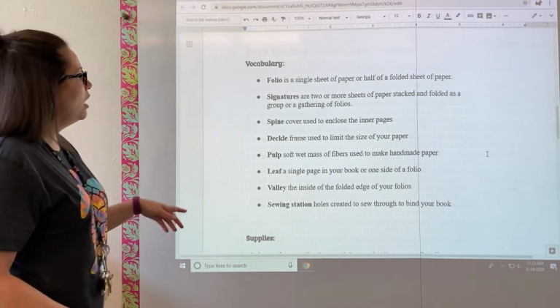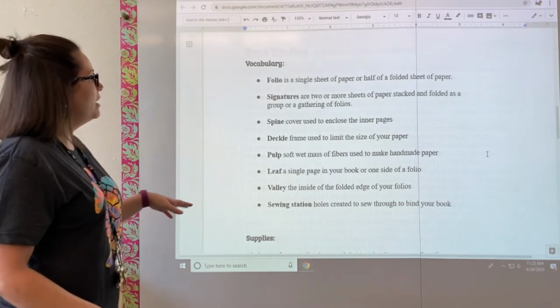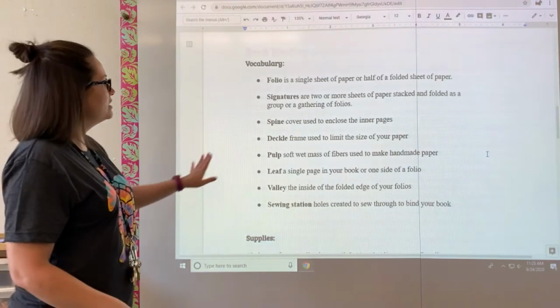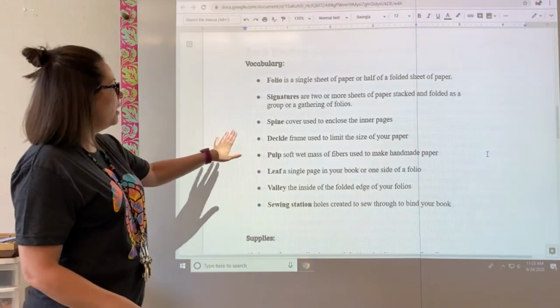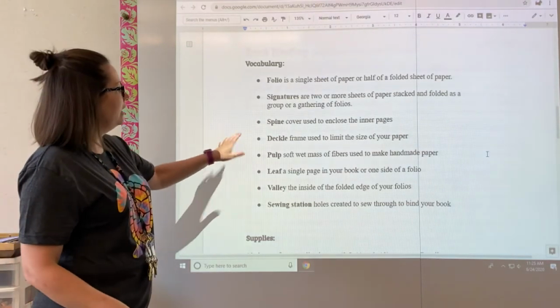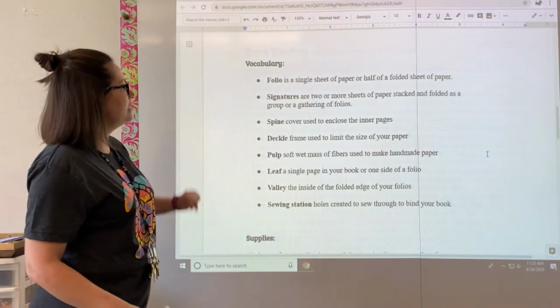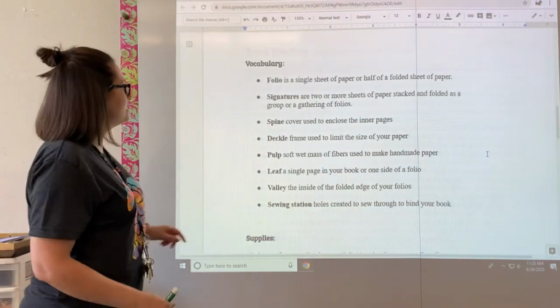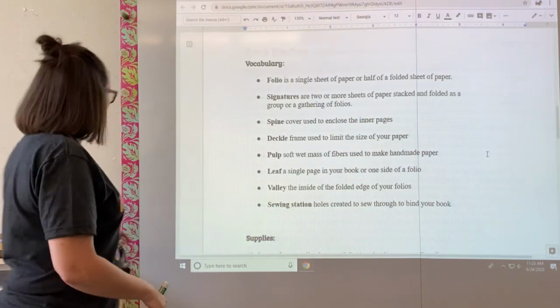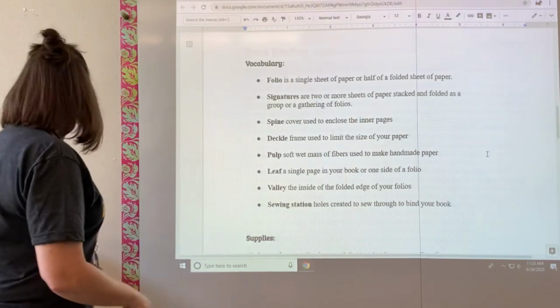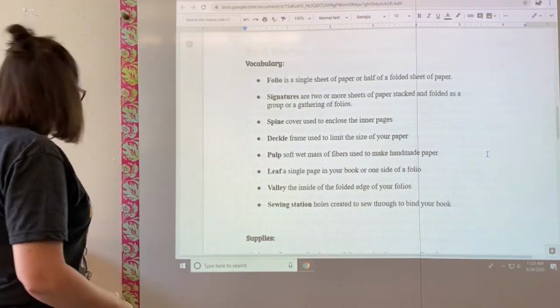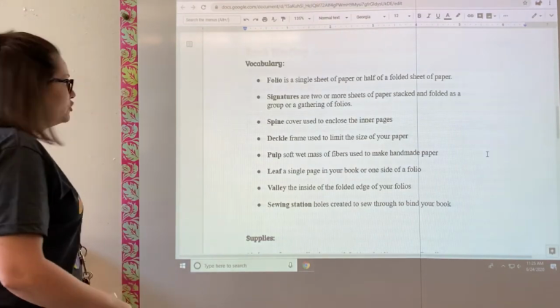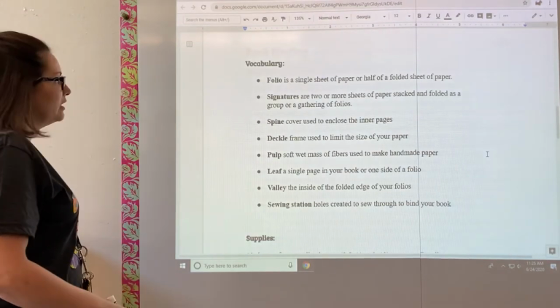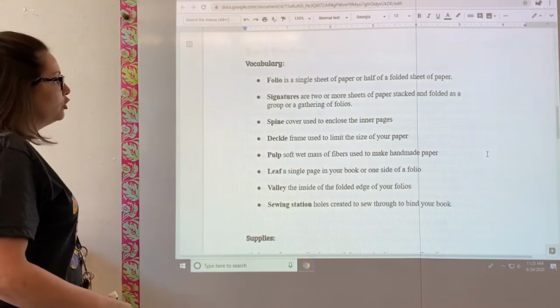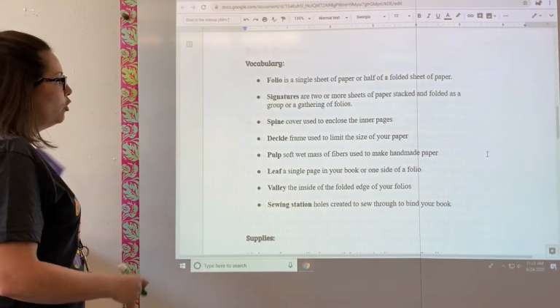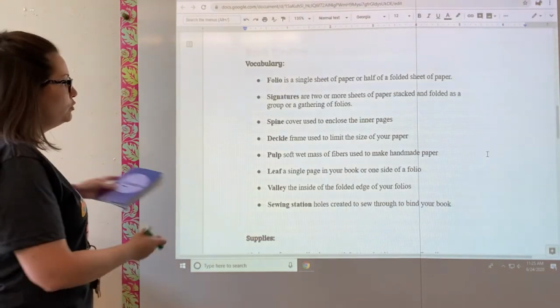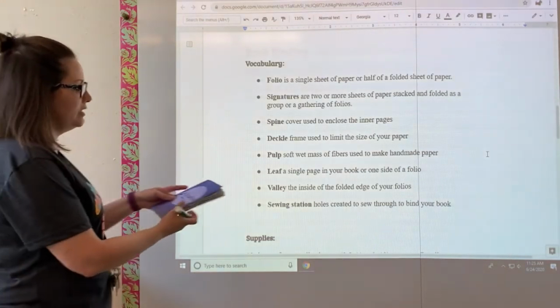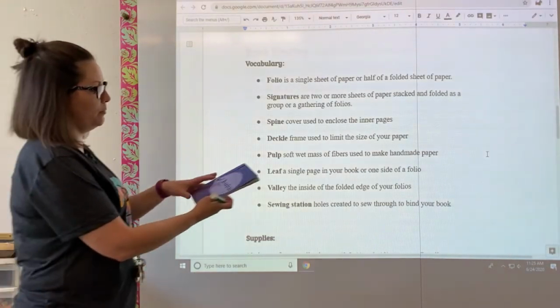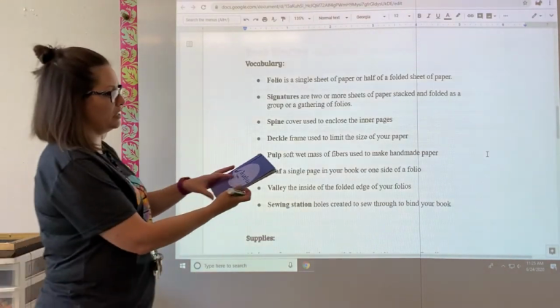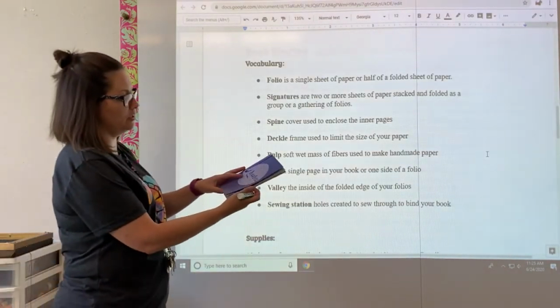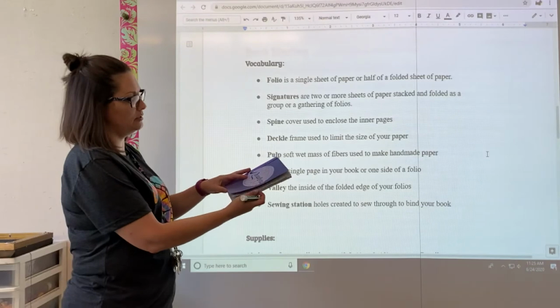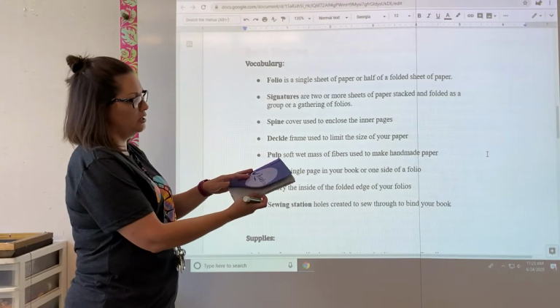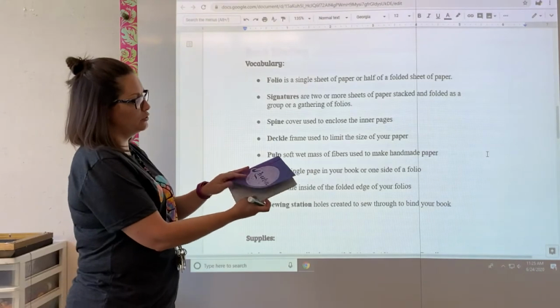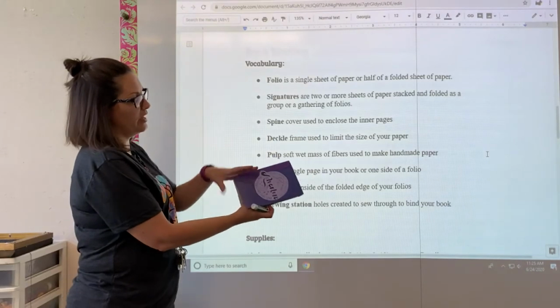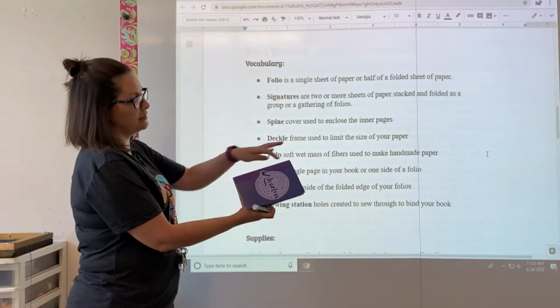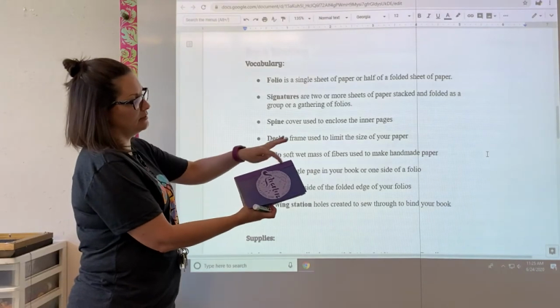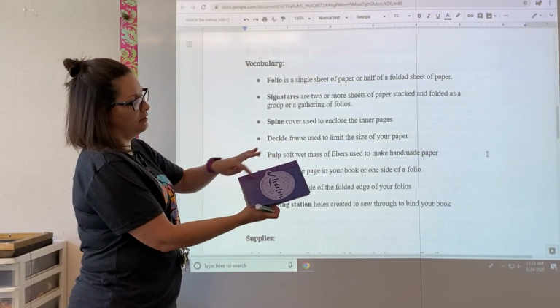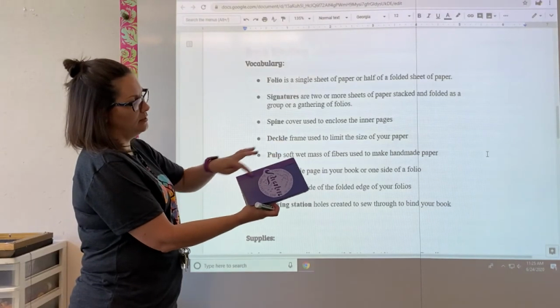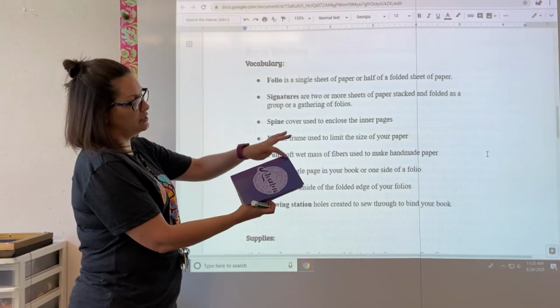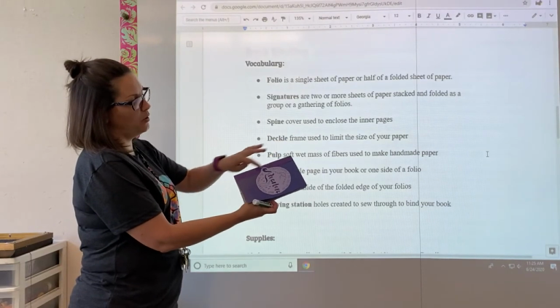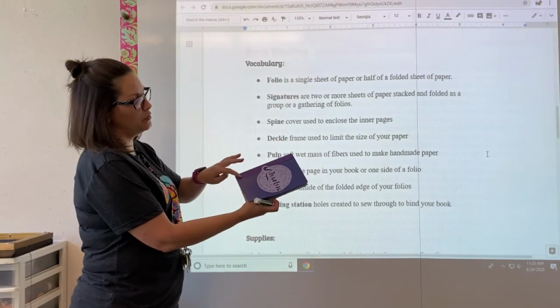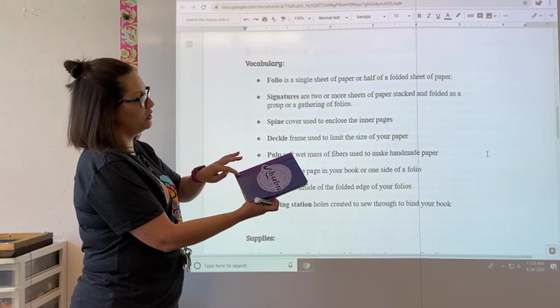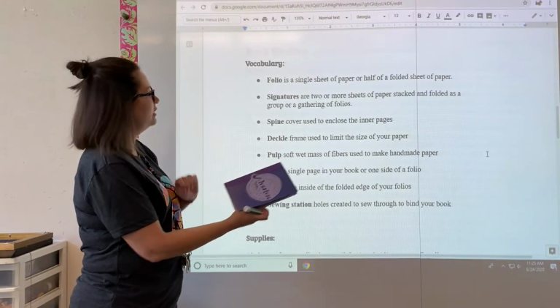A spine is the cover used to enclose the inner pages — that's this part of the book here.